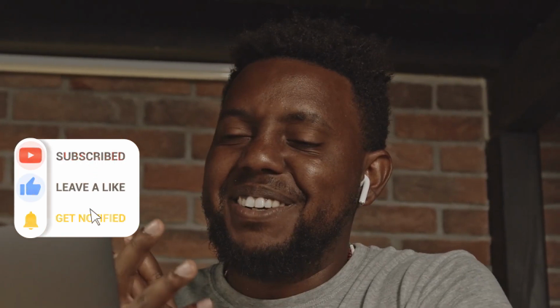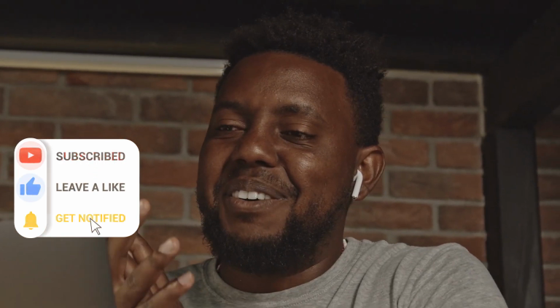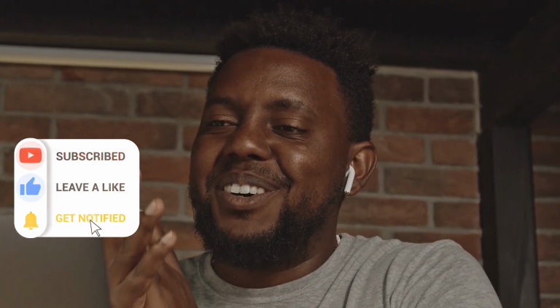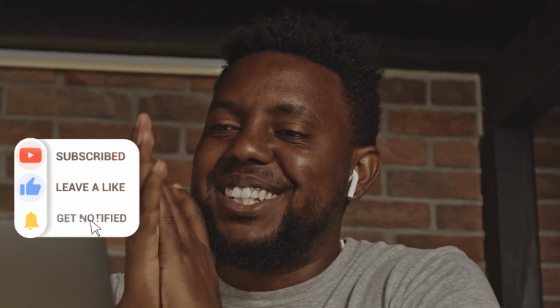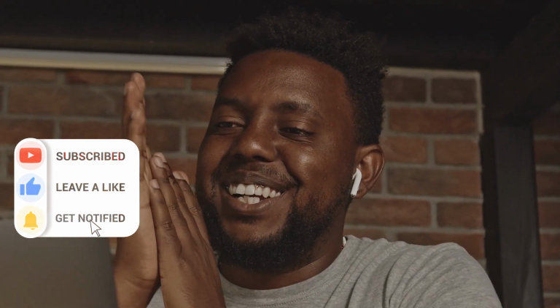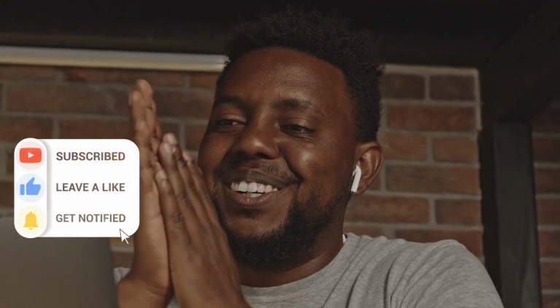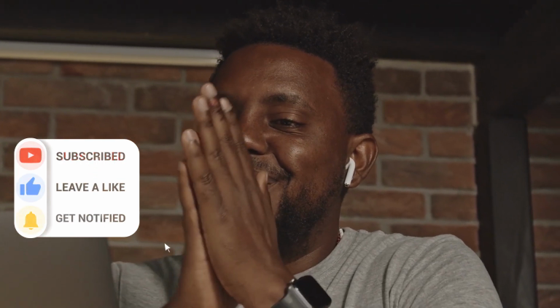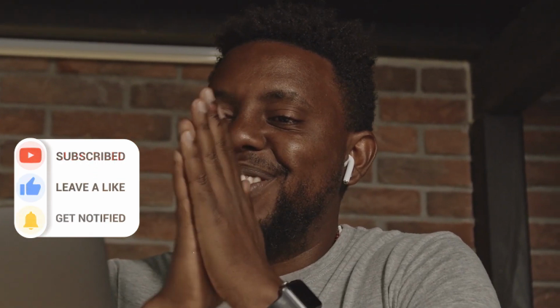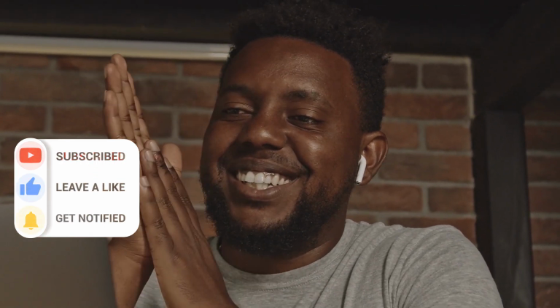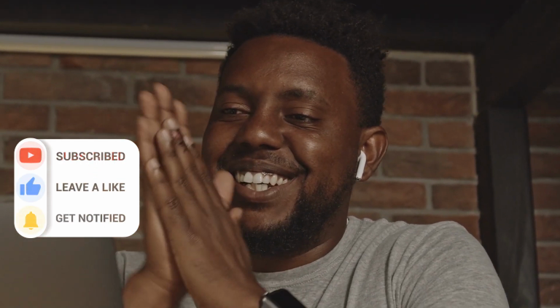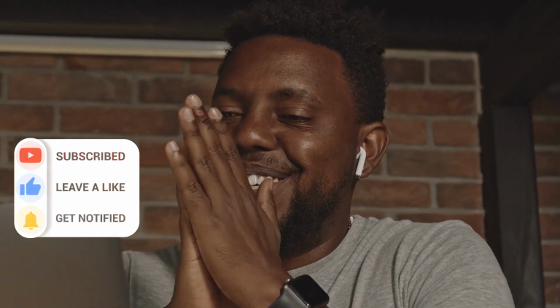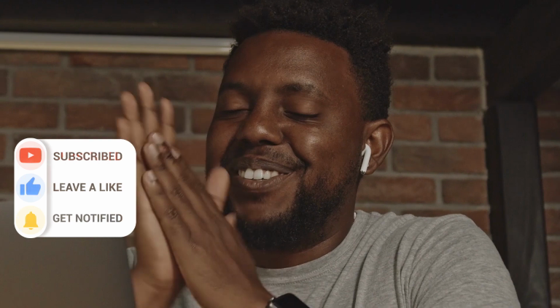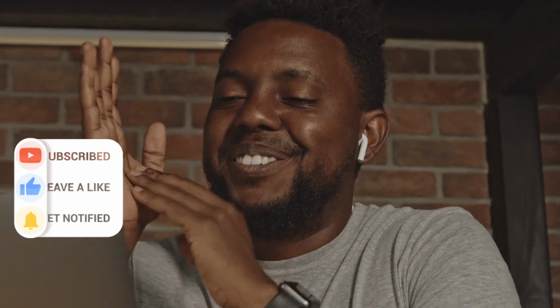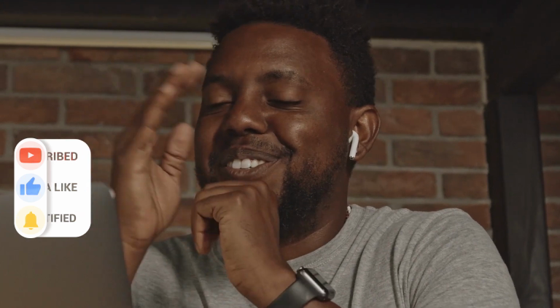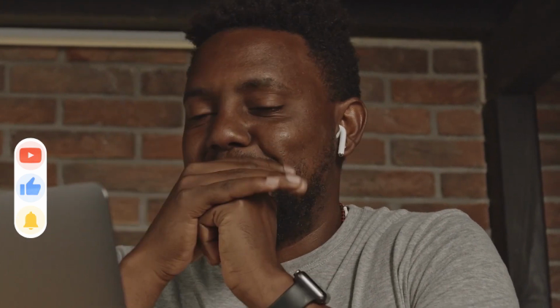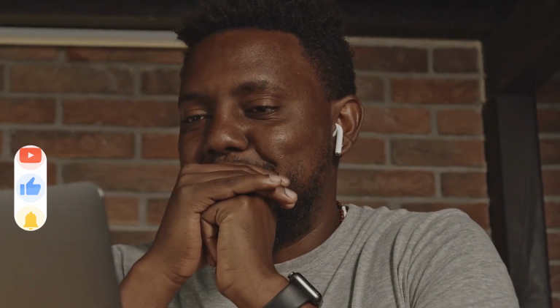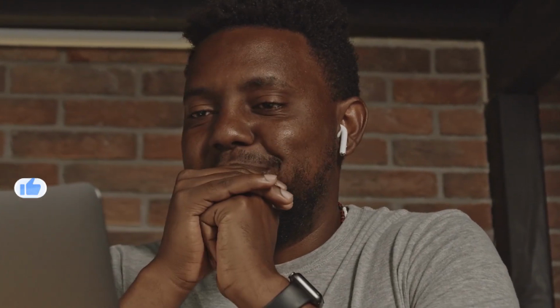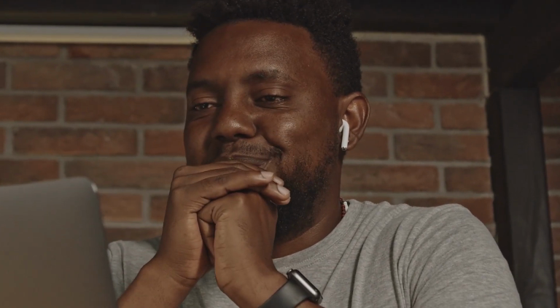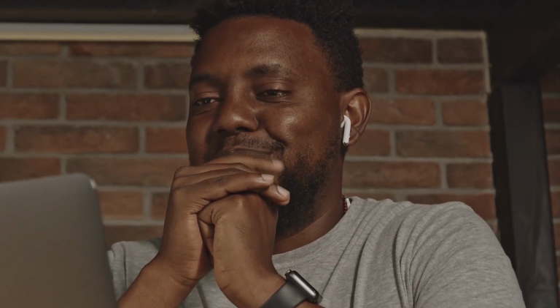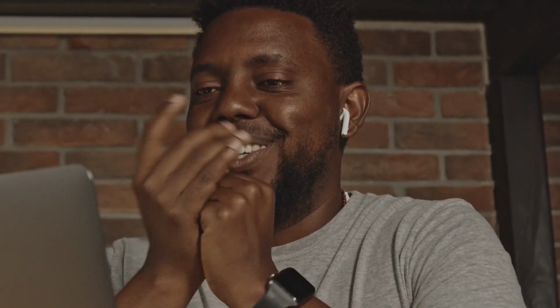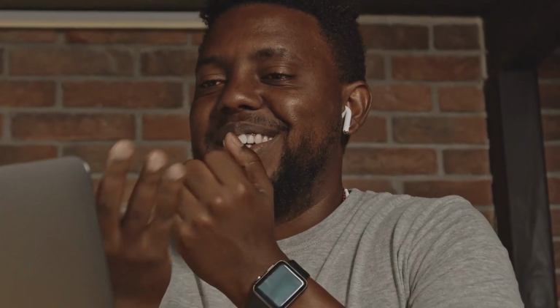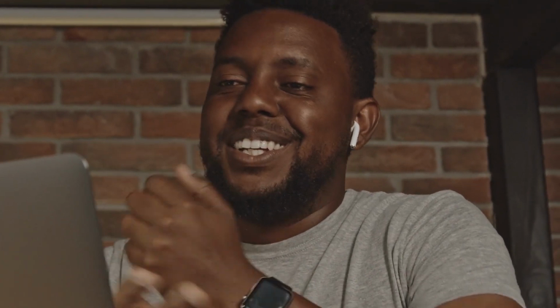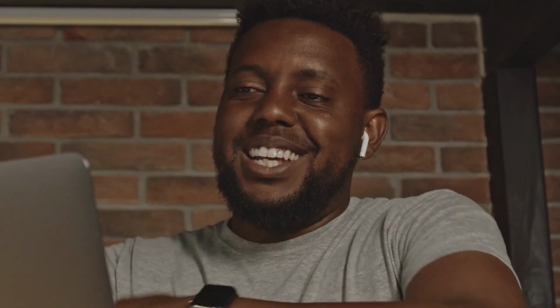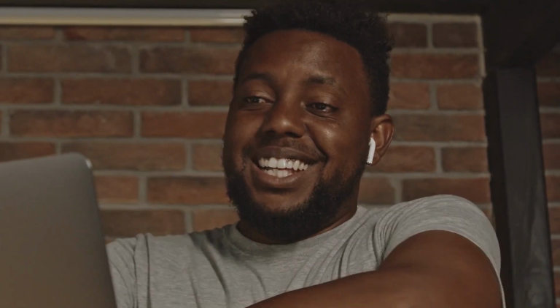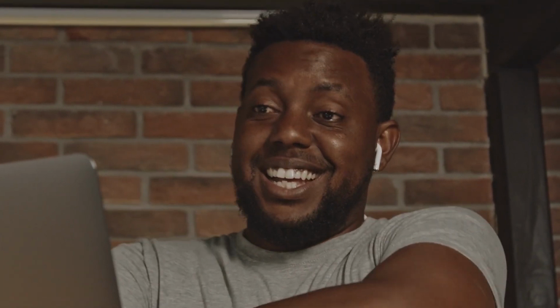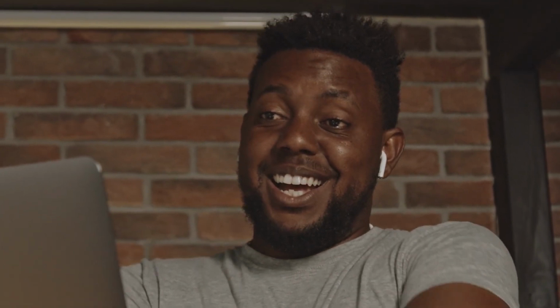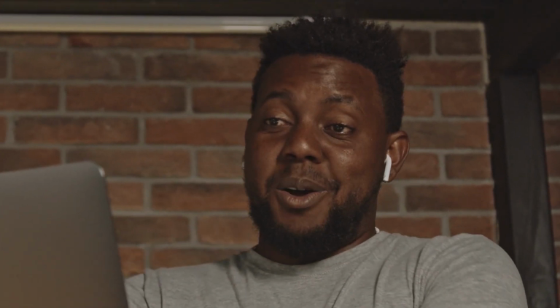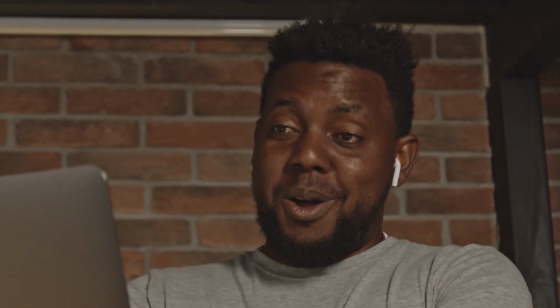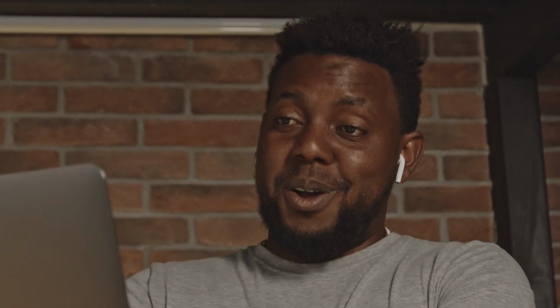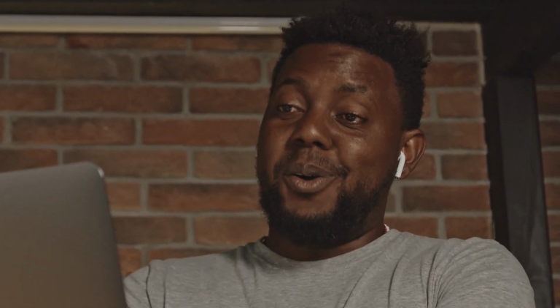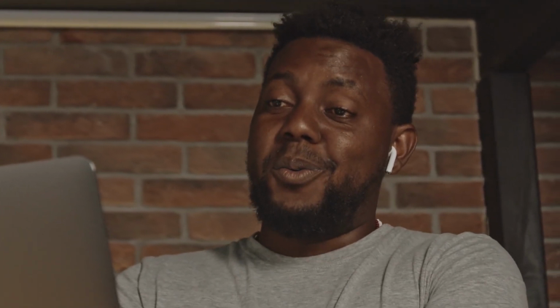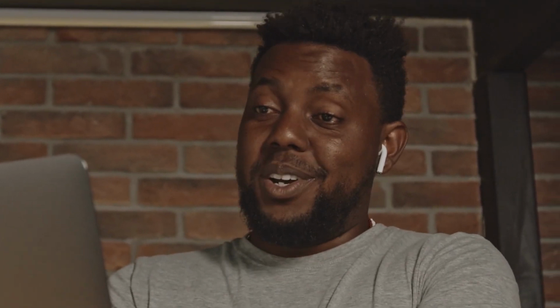And that concludes our presentation. Remember to show your support by liking and subscribing for more captivating content. Thank you for watching.